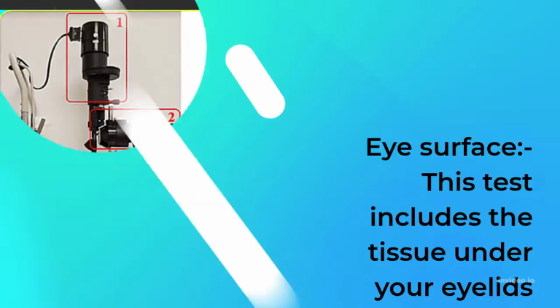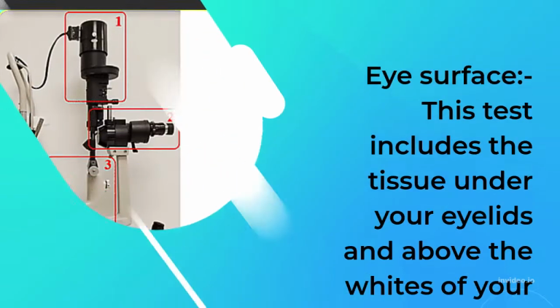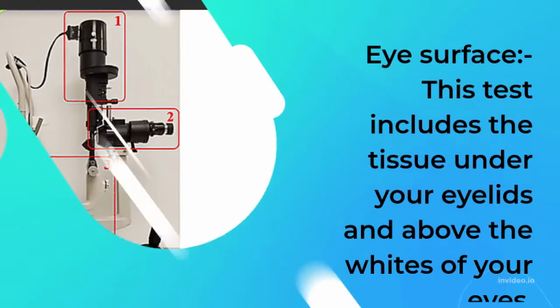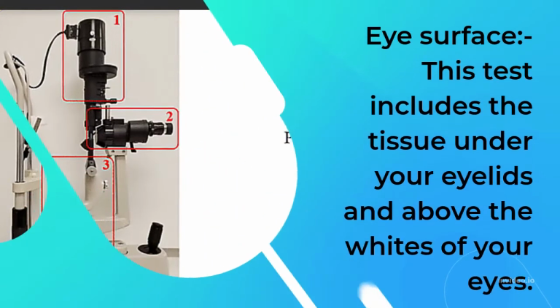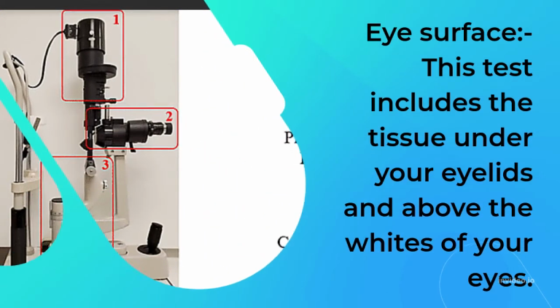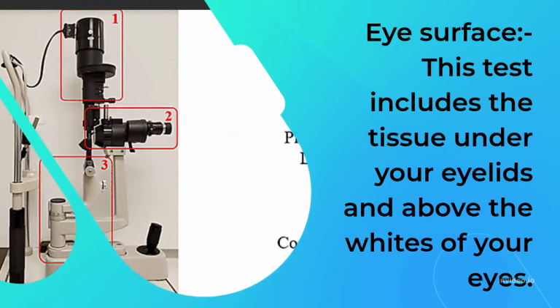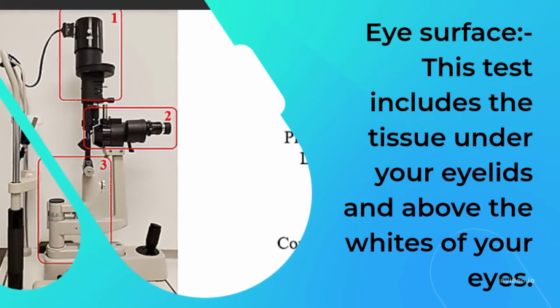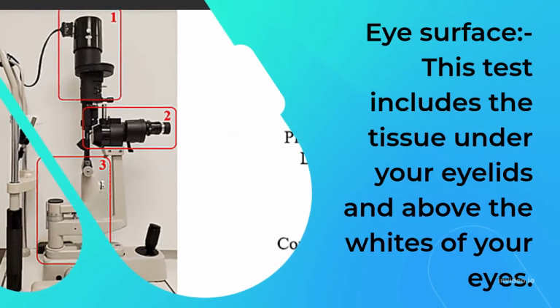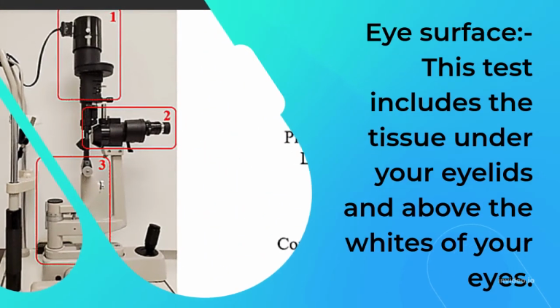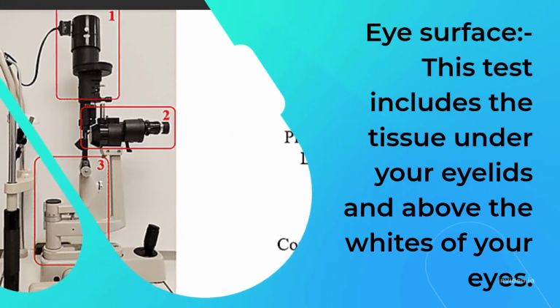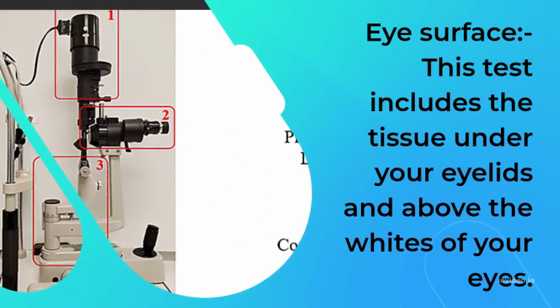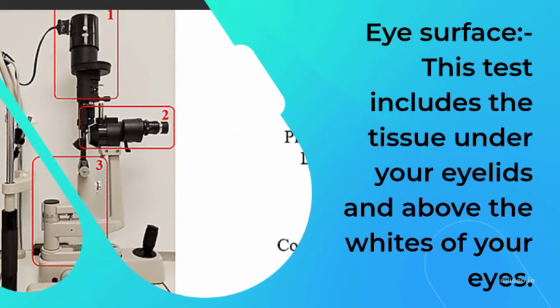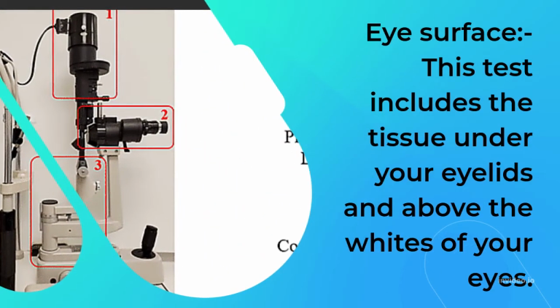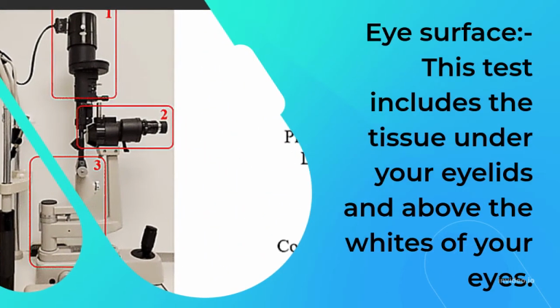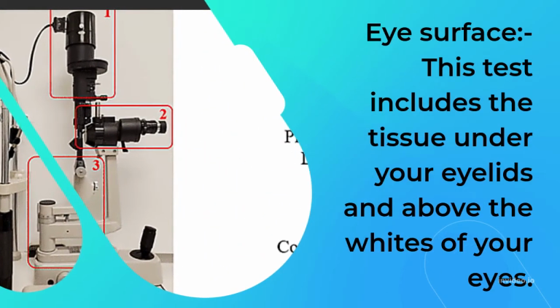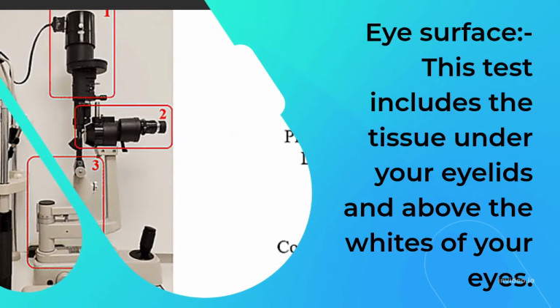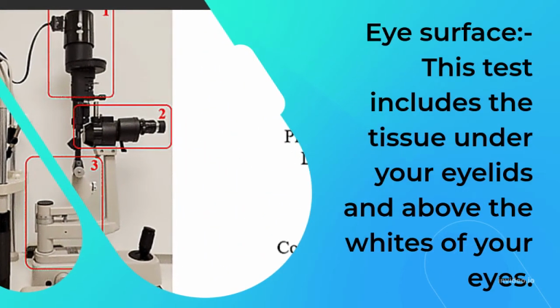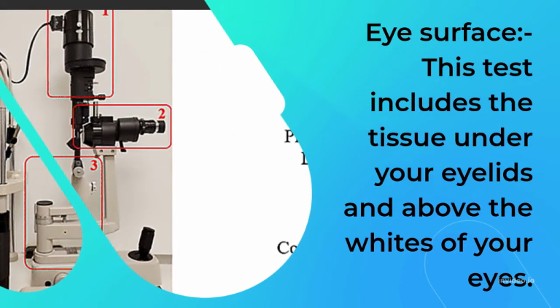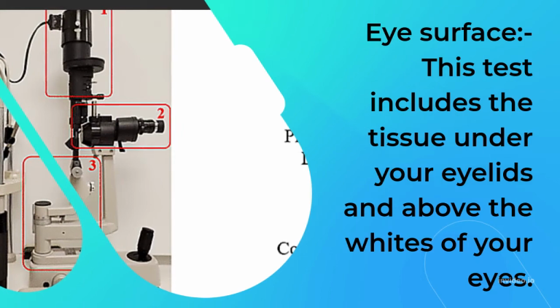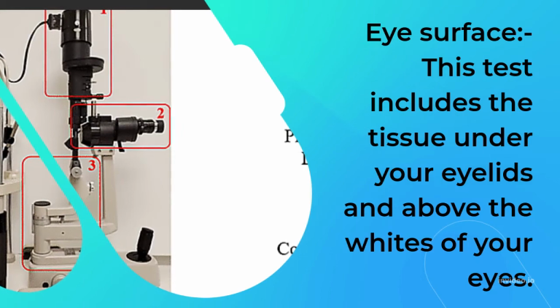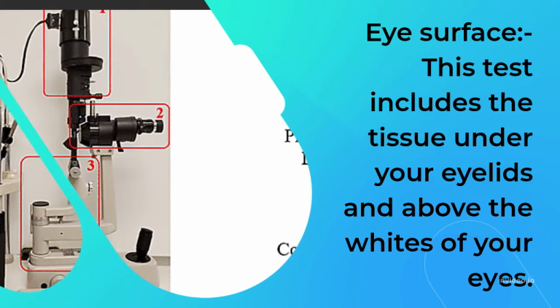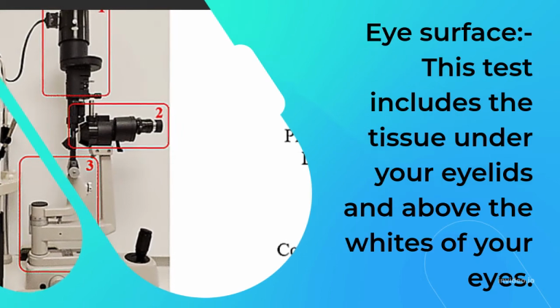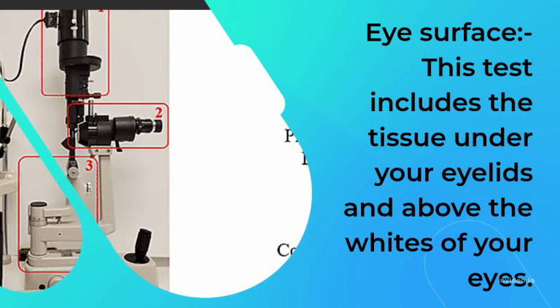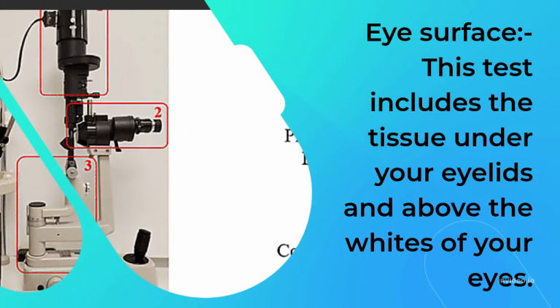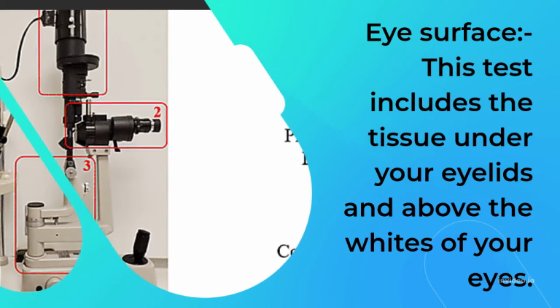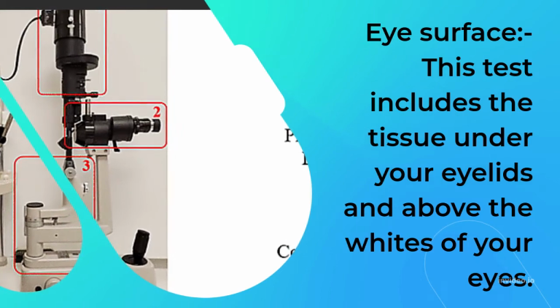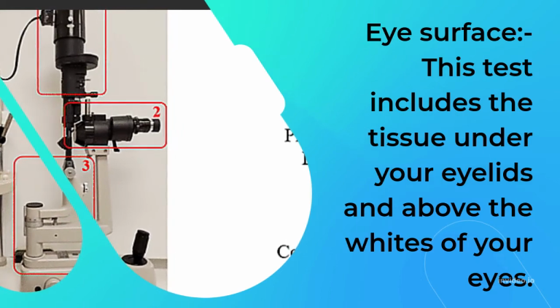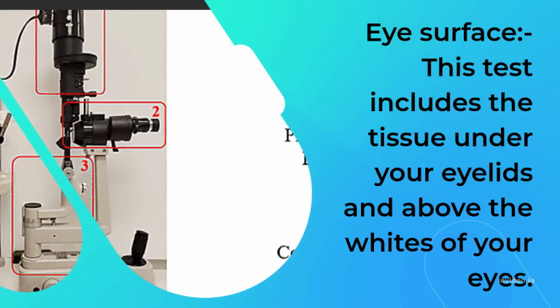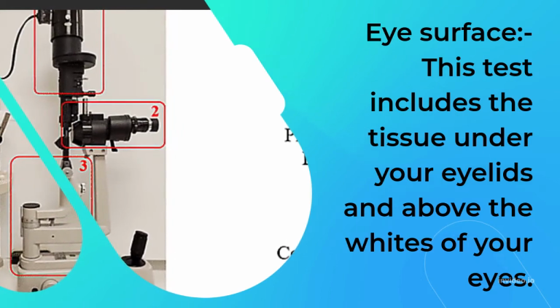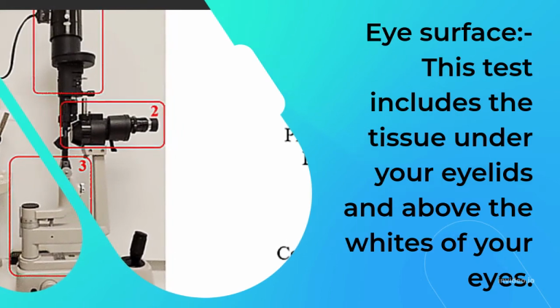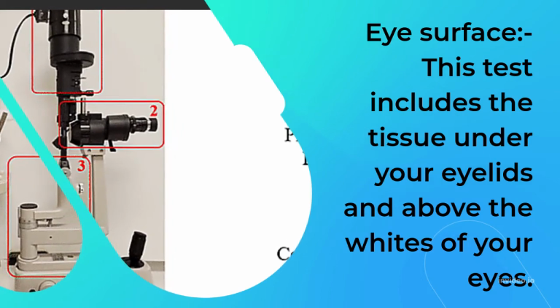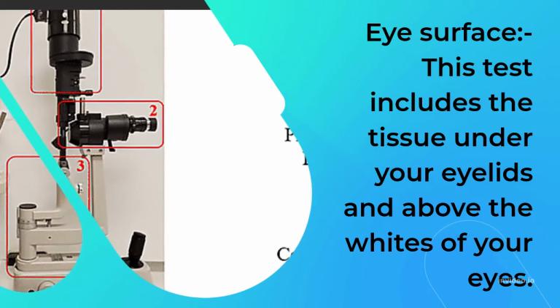Eye surface: this test includes the tissue under your eyelids and above the whites of your eyes.